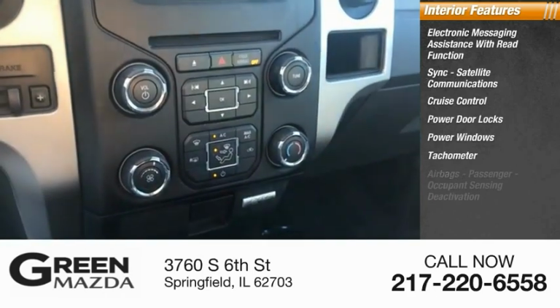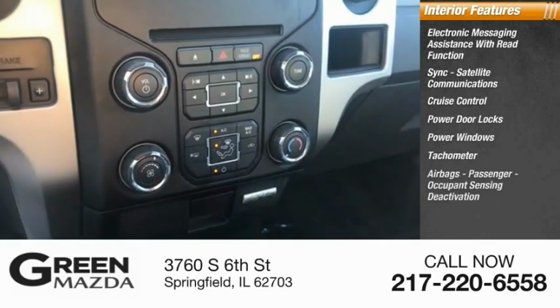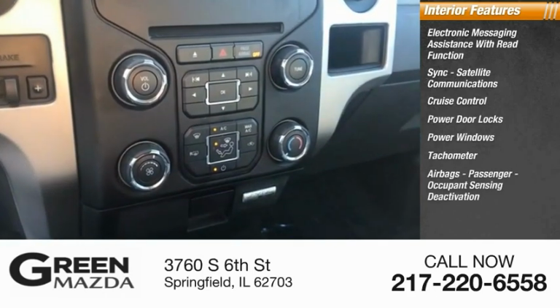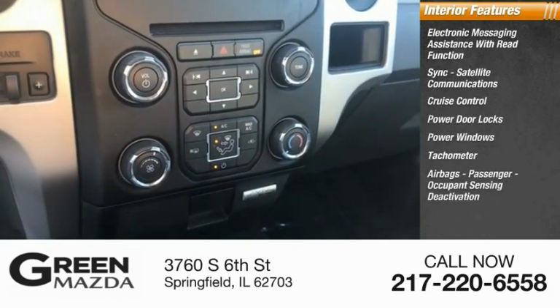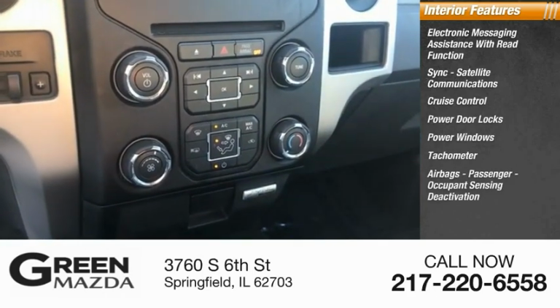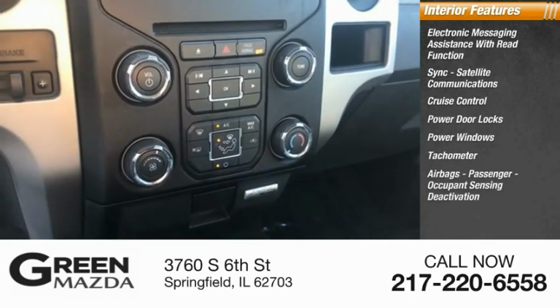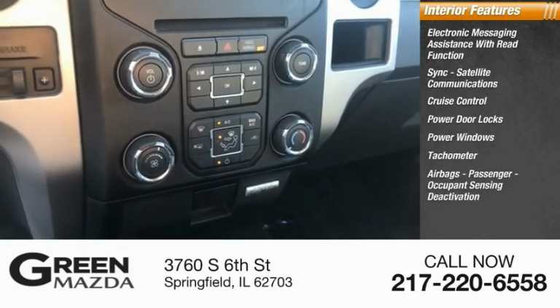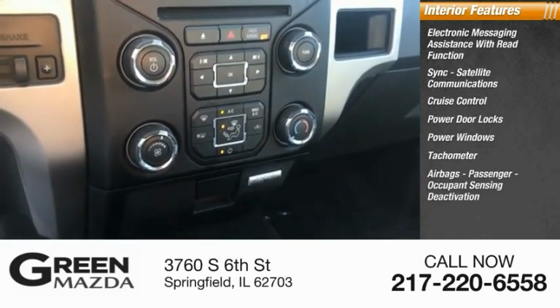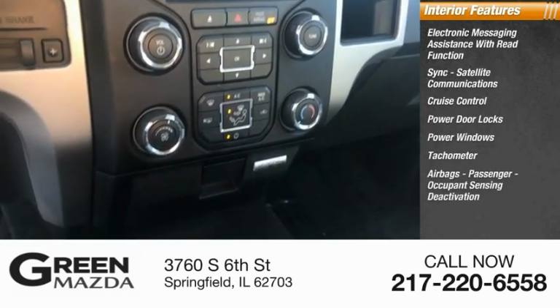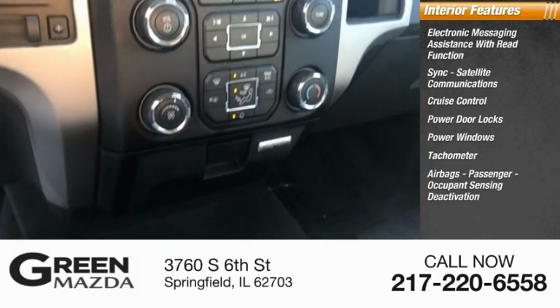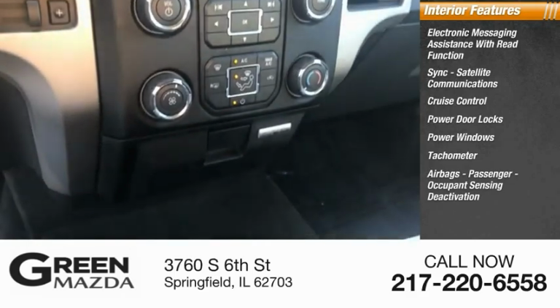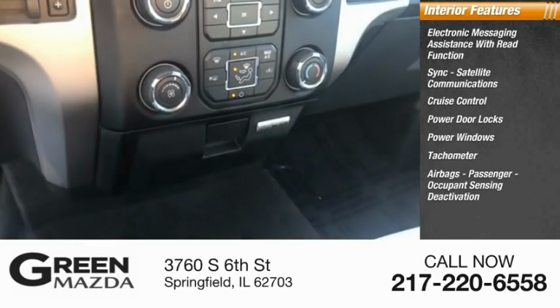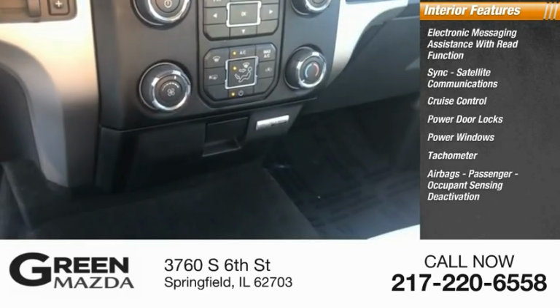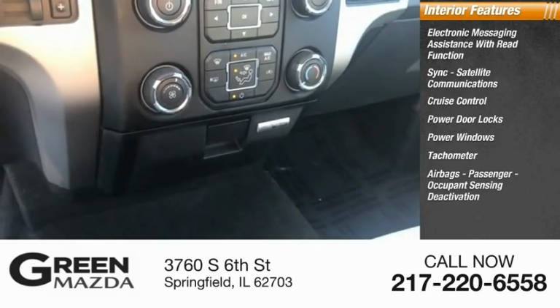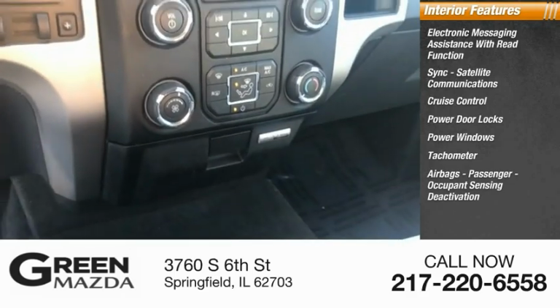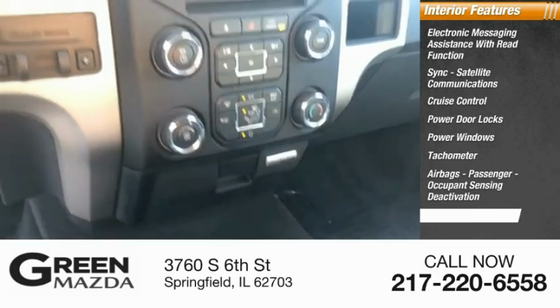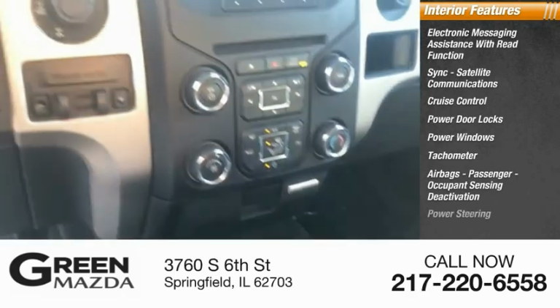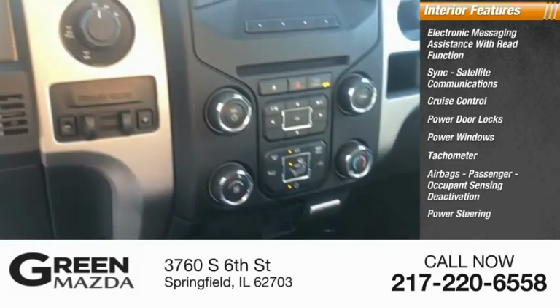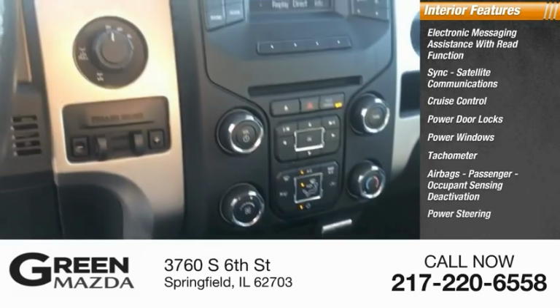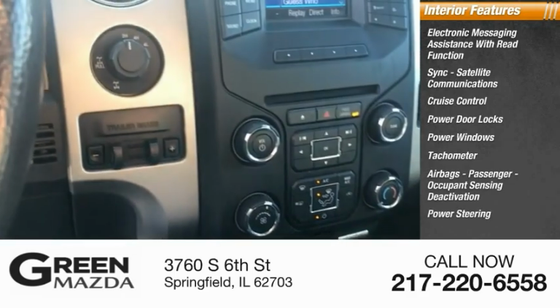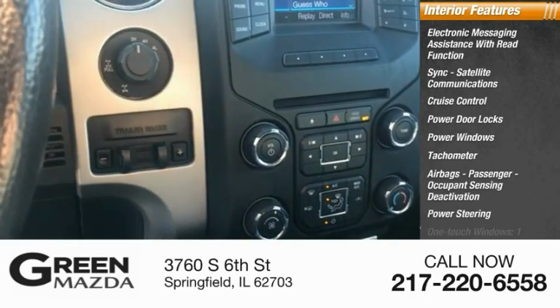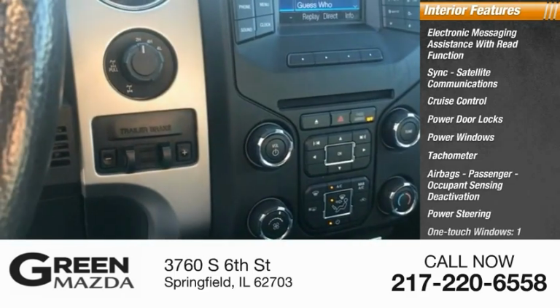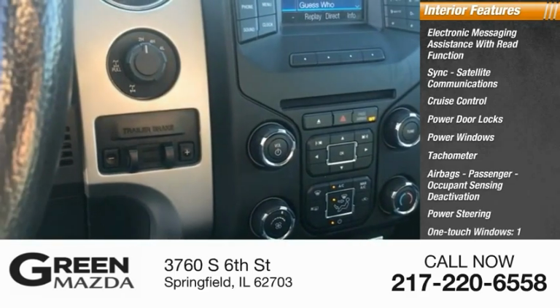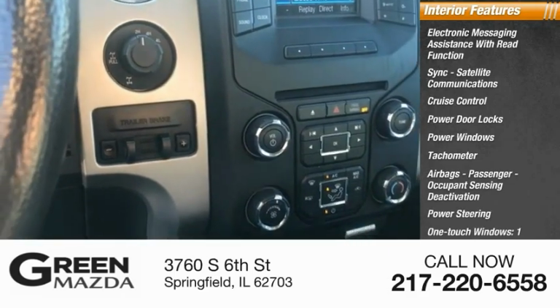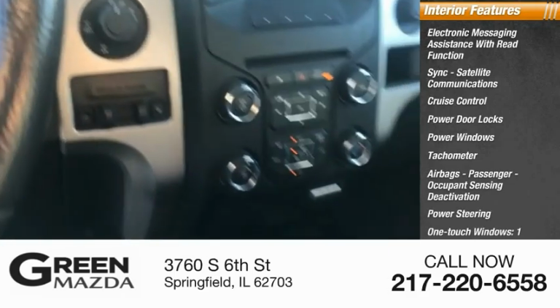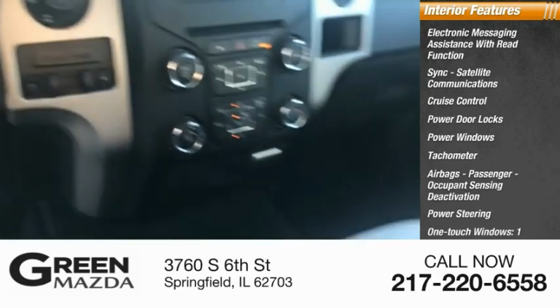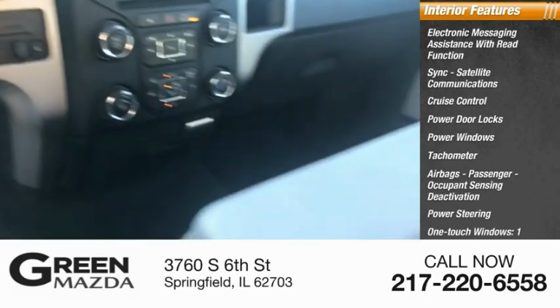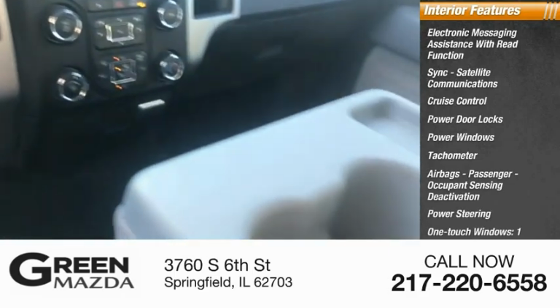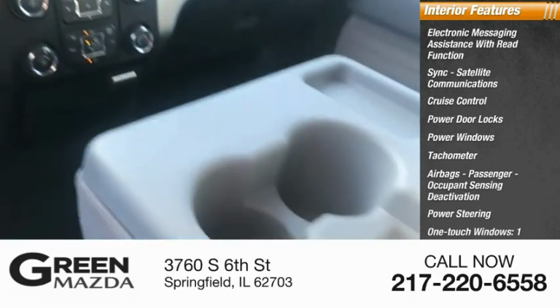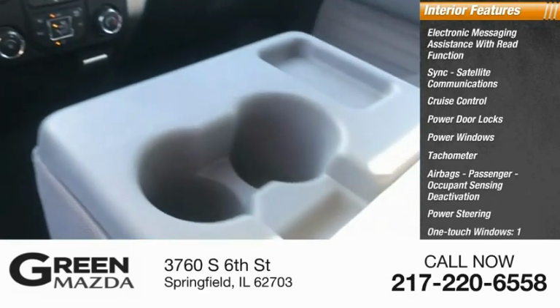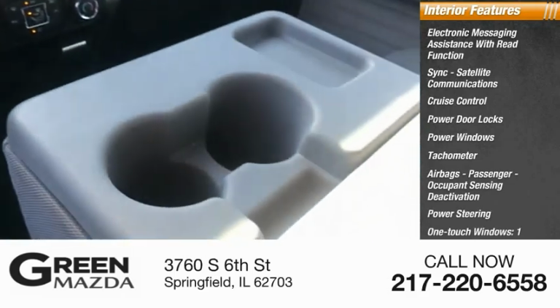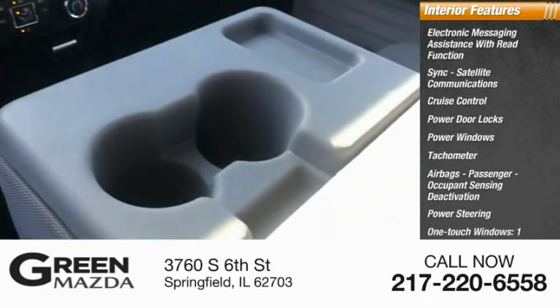Airbags, passenger occupant sensing deactivation, power steering, one-touch windows, and one overhead console.